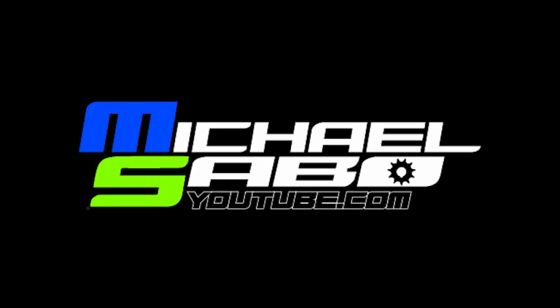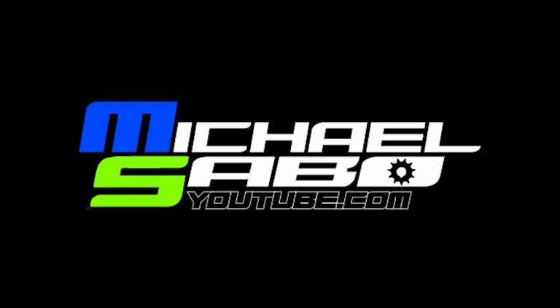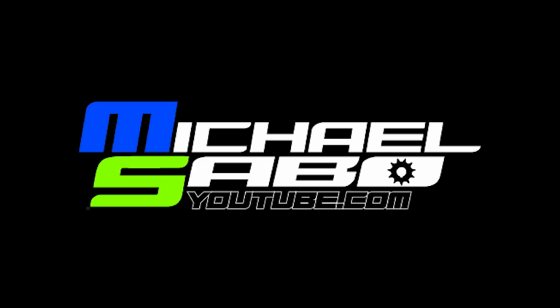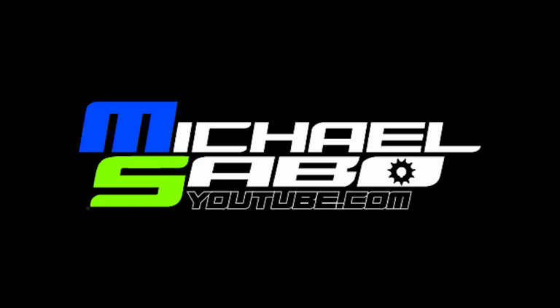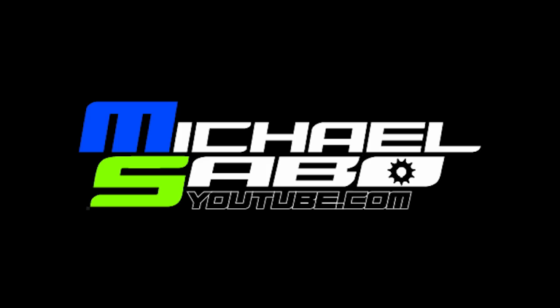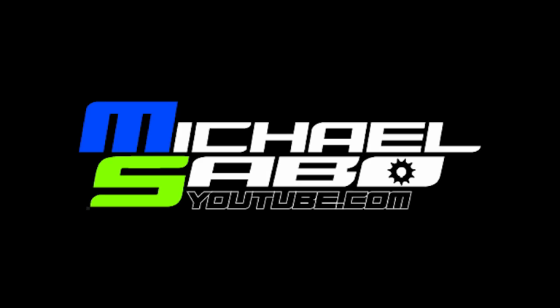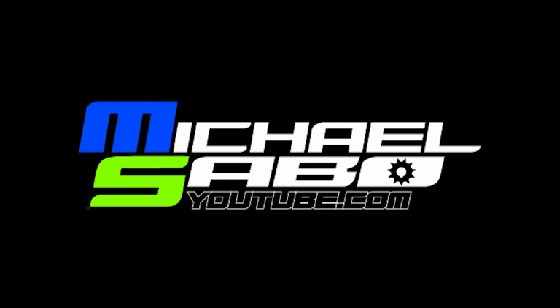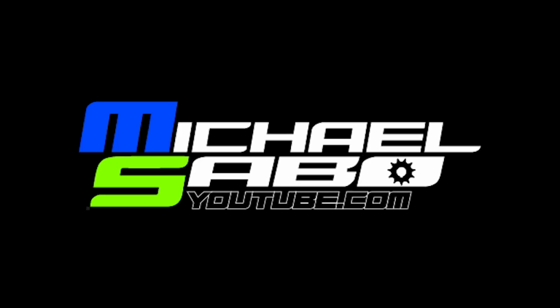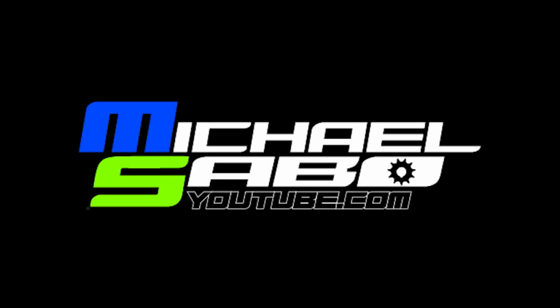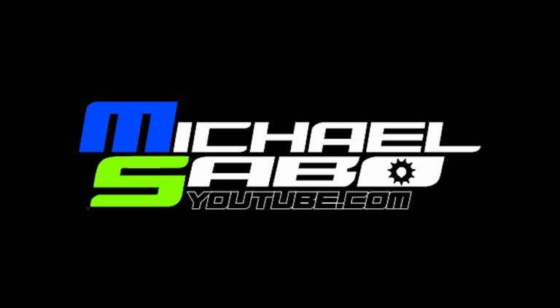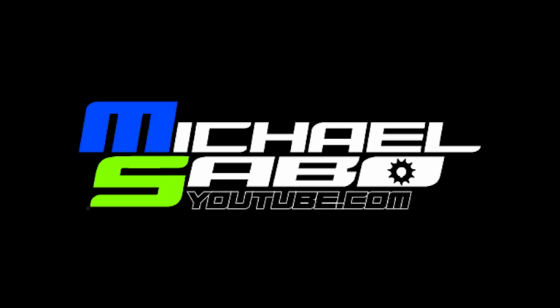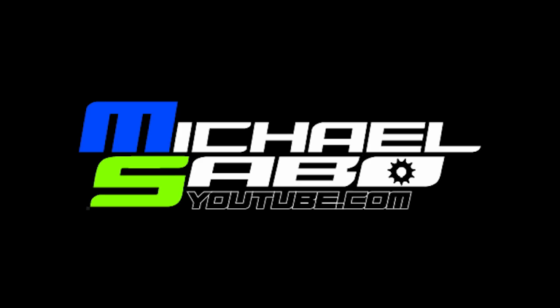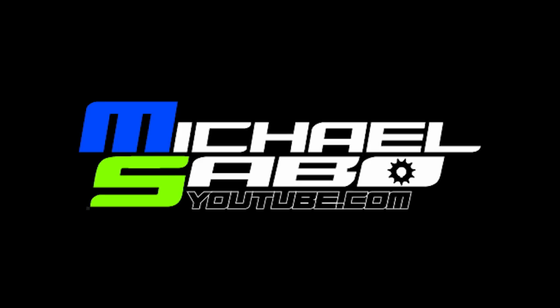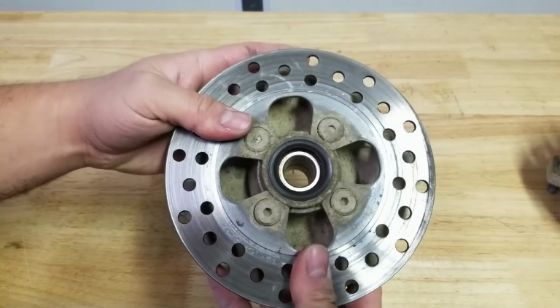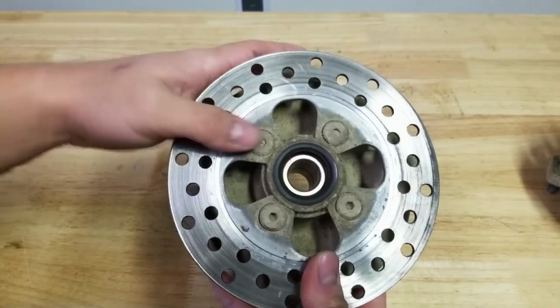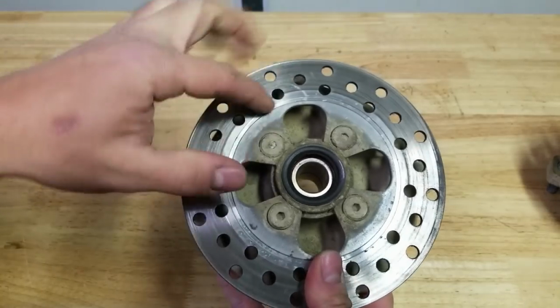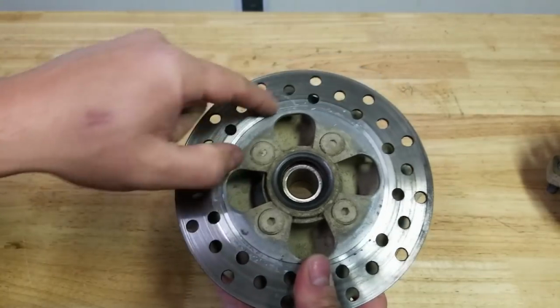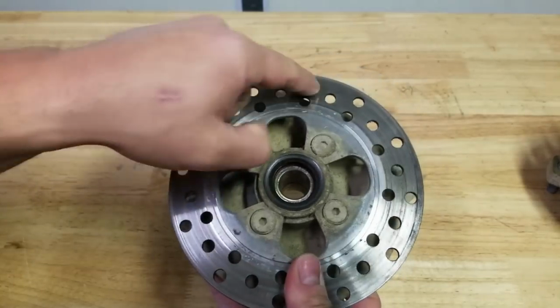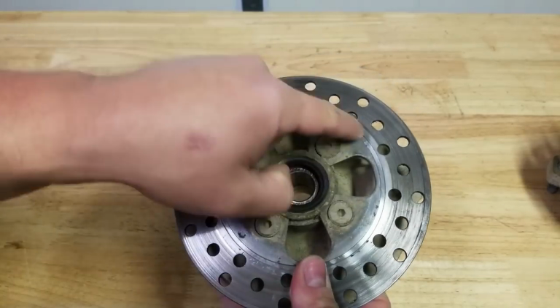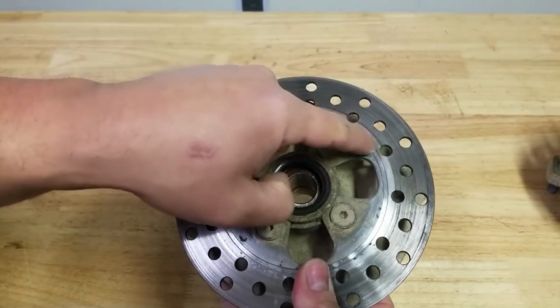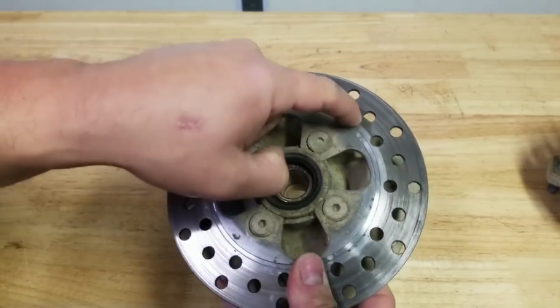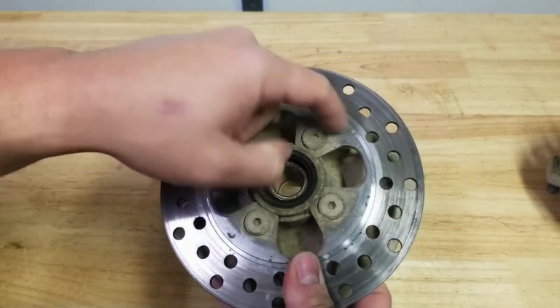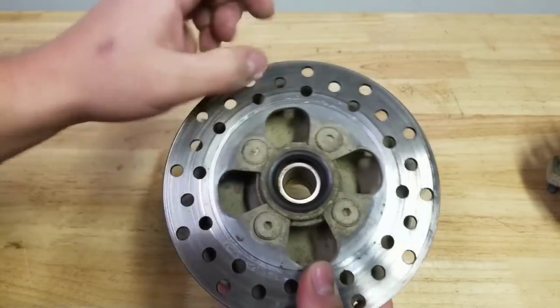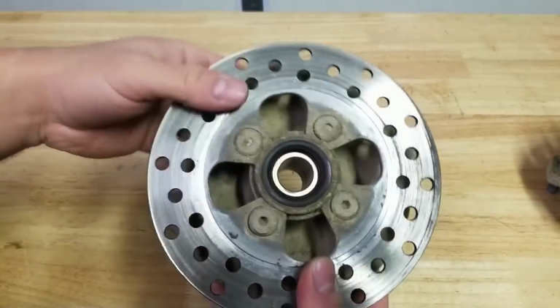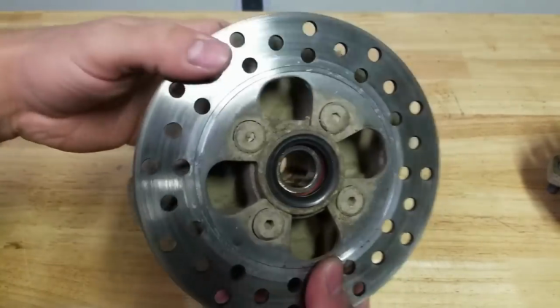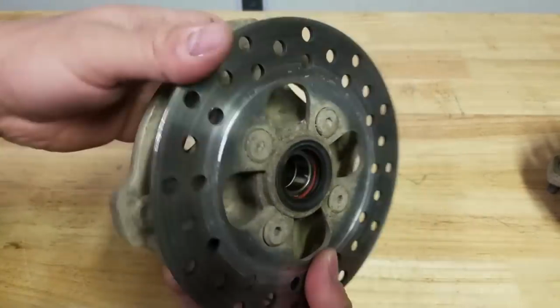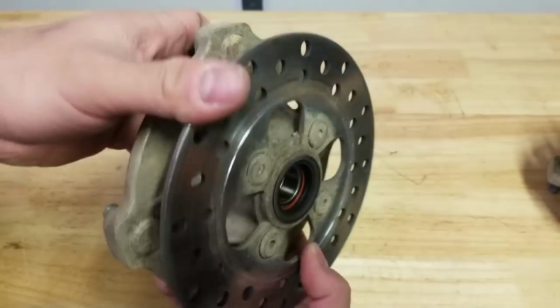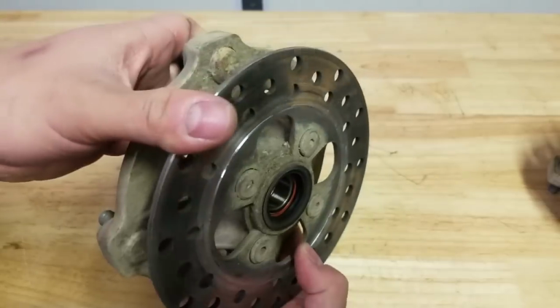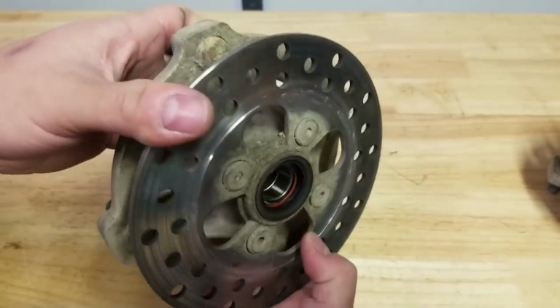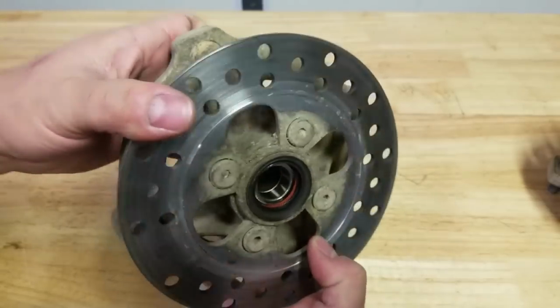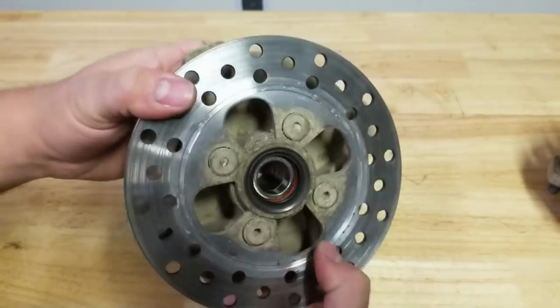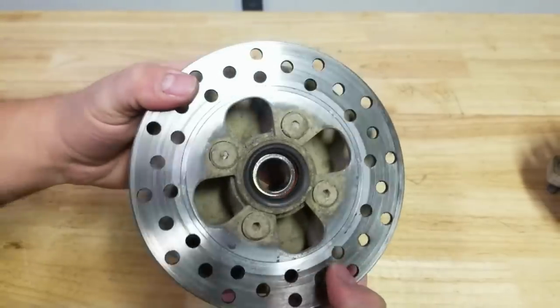On this episode featuring Project 250R, we'll get rid of this old, dull, dingy, shitty disc brake.